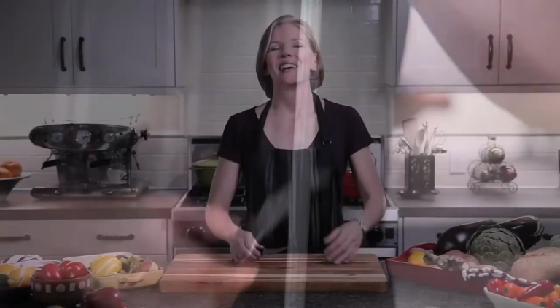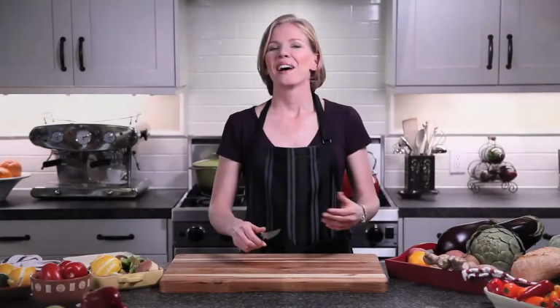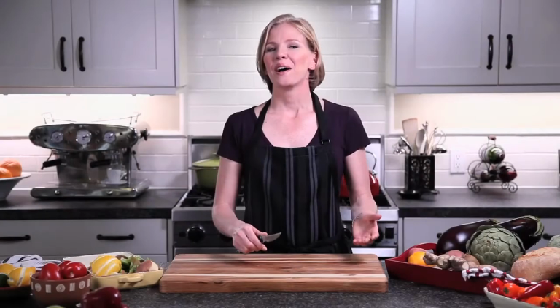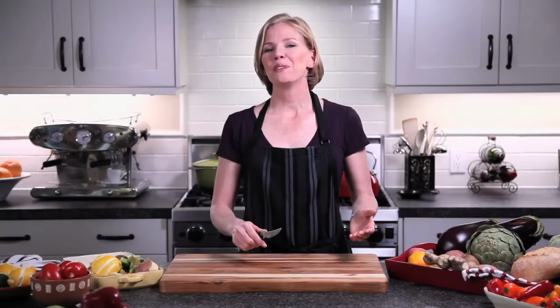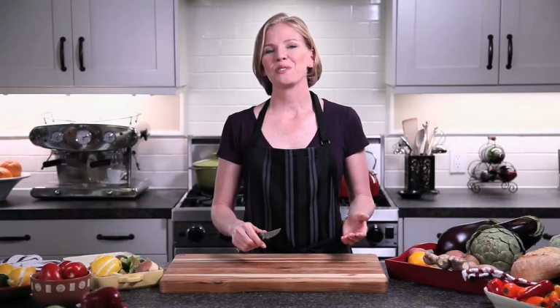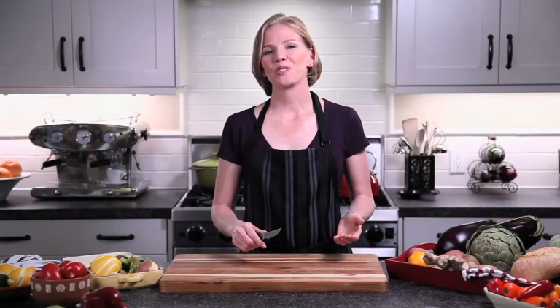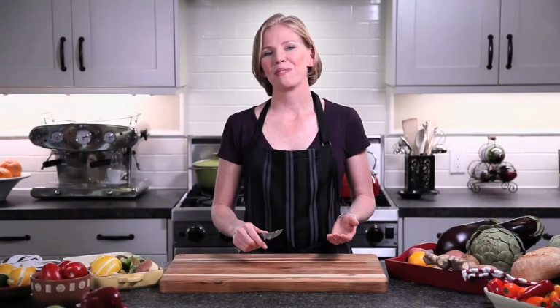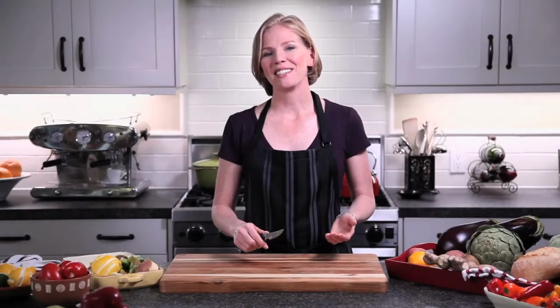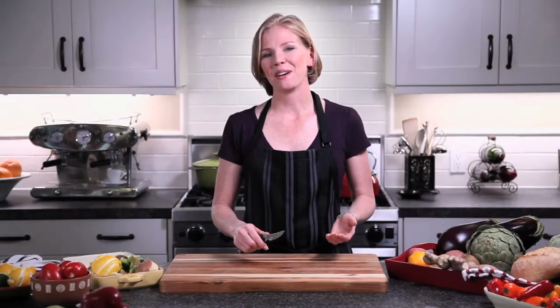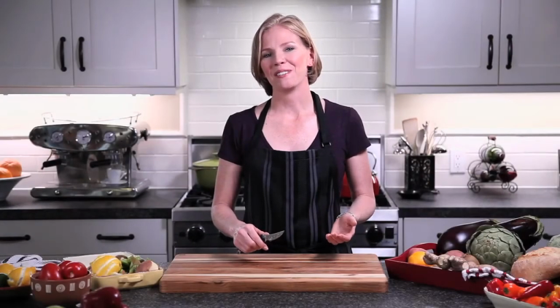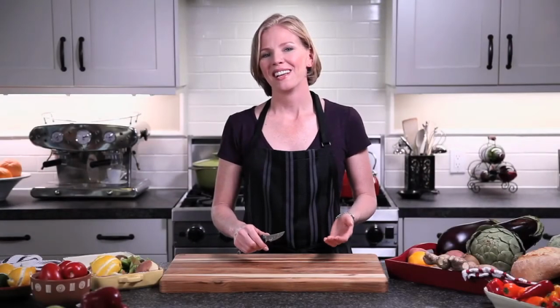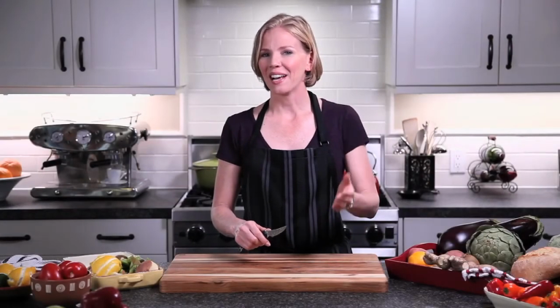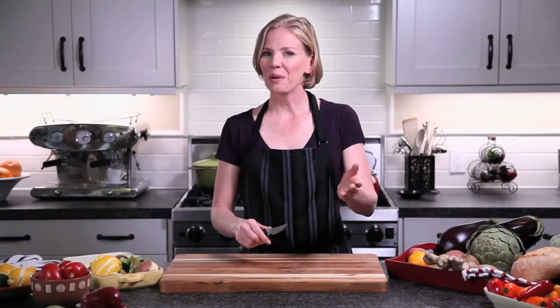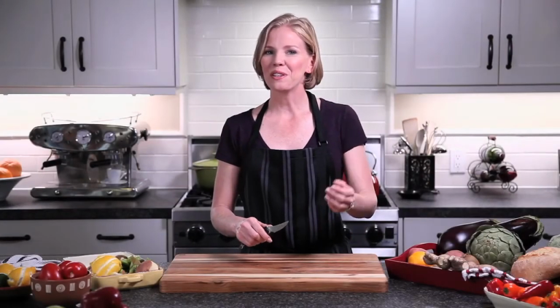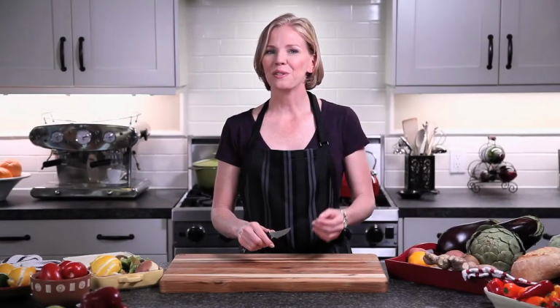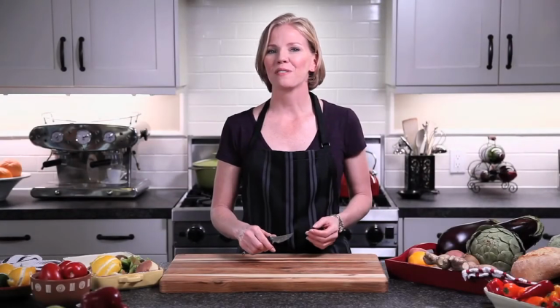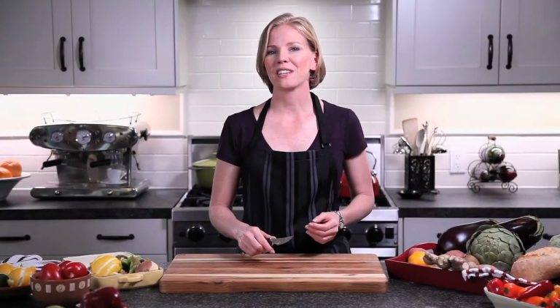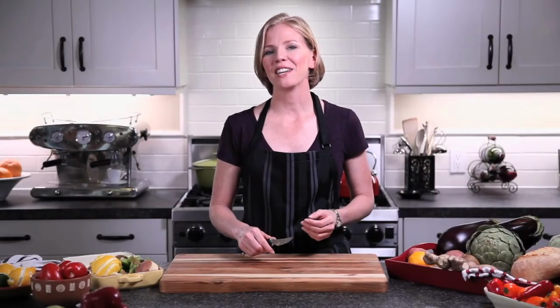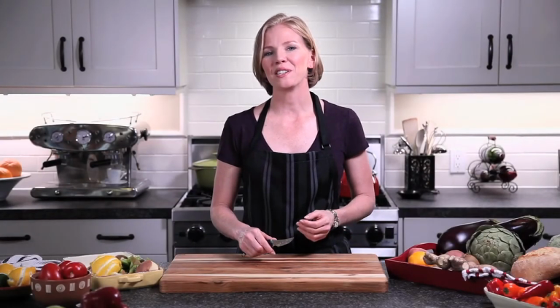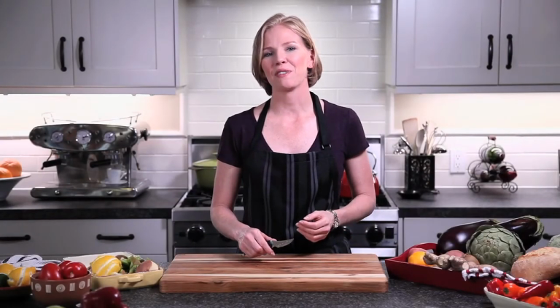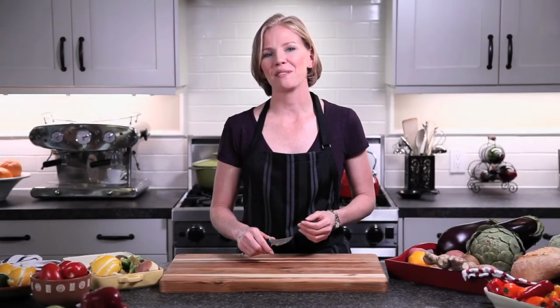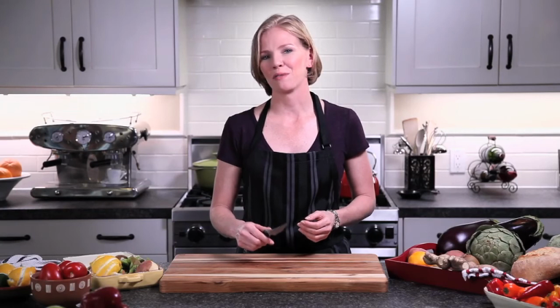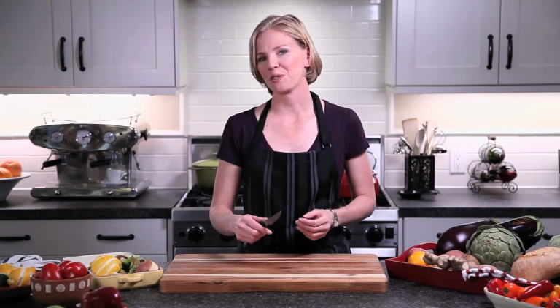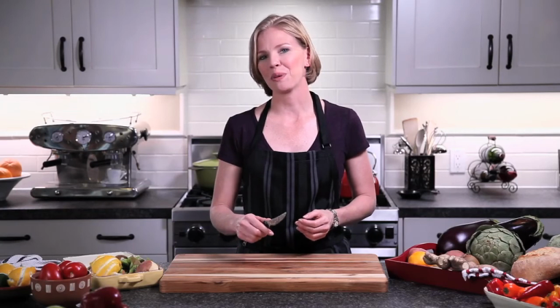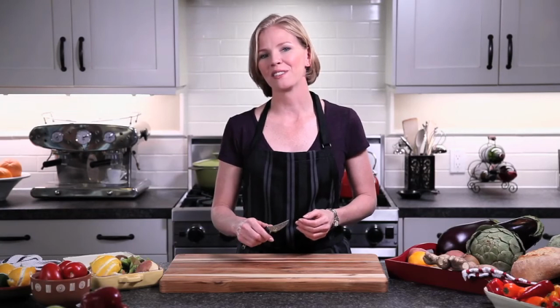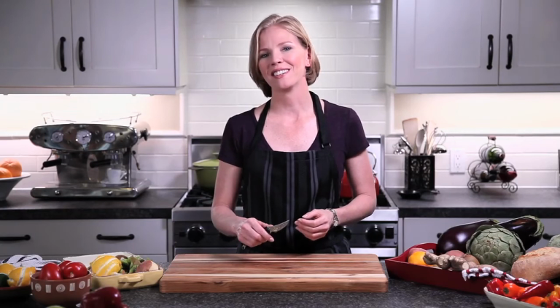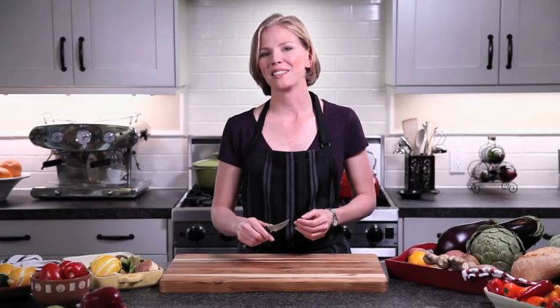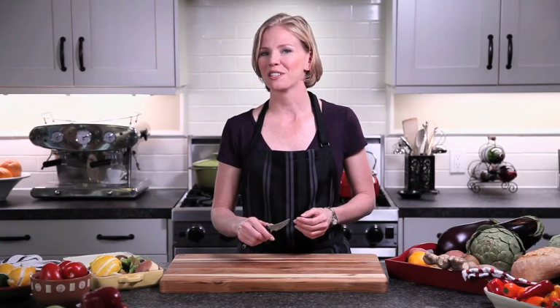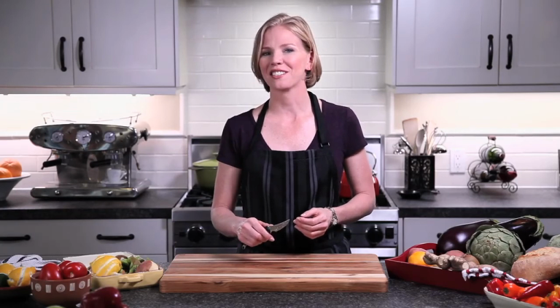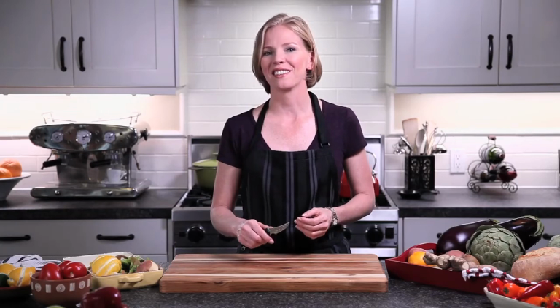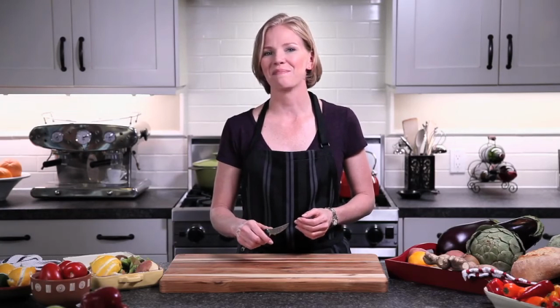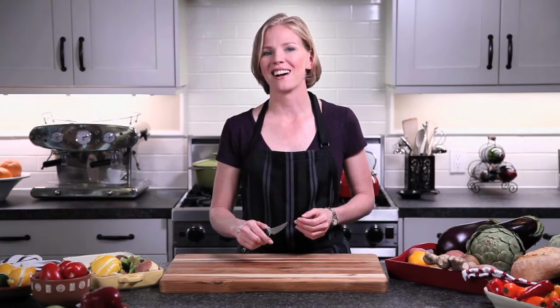I hope that you enjoyed my demo and I hope that you love your Ken Onion Rain reverse peeler as much as I love mine.